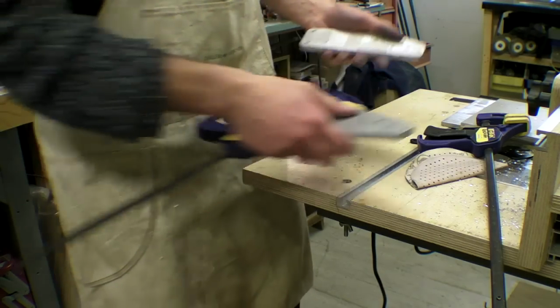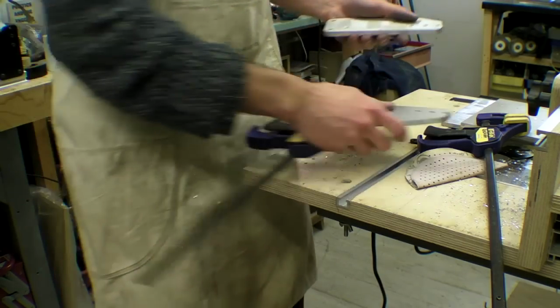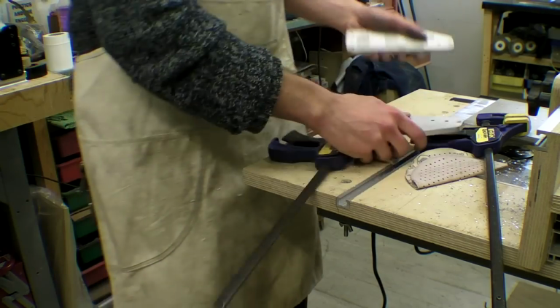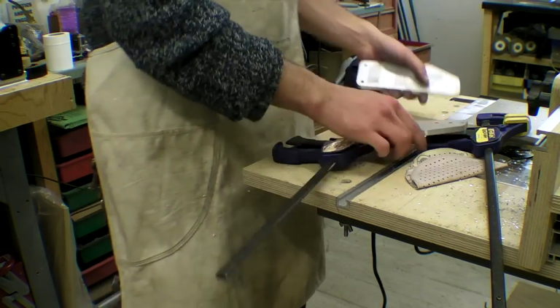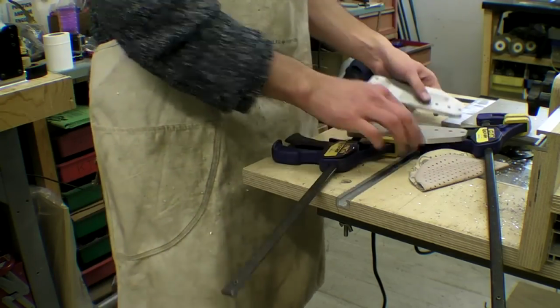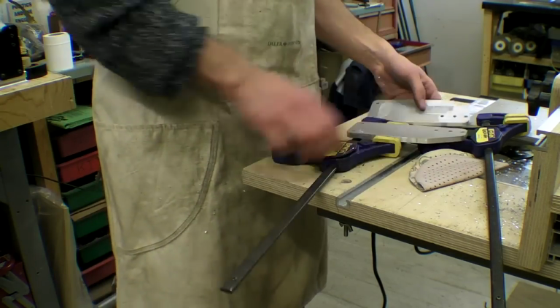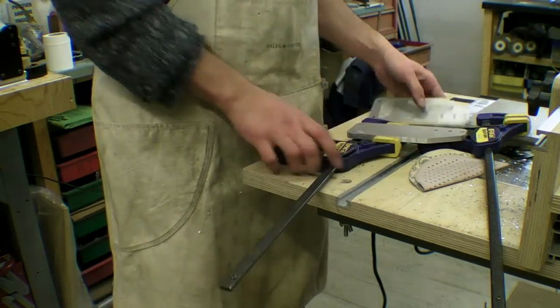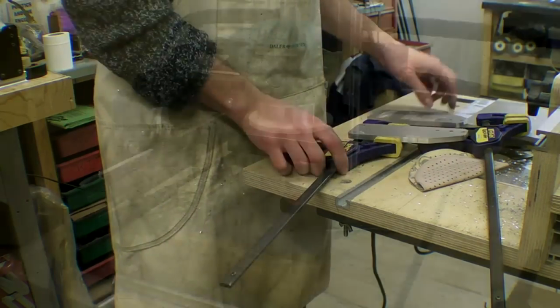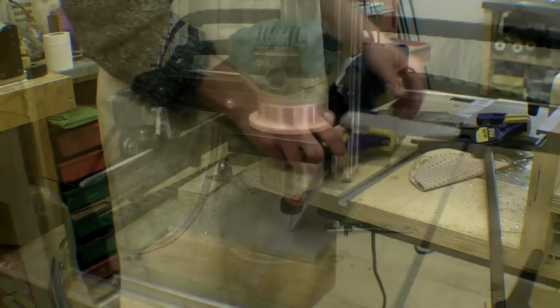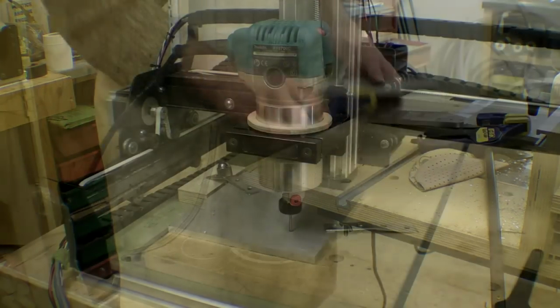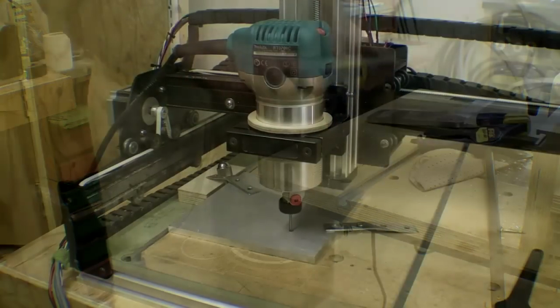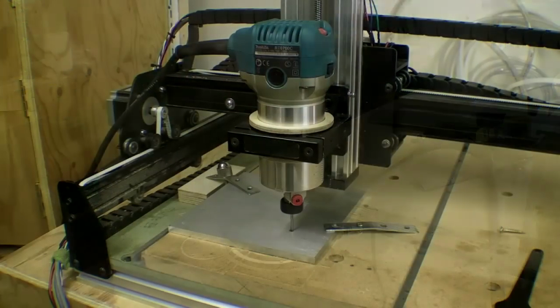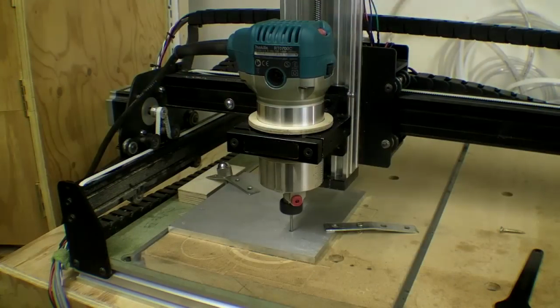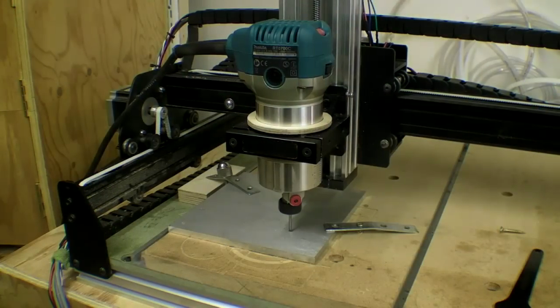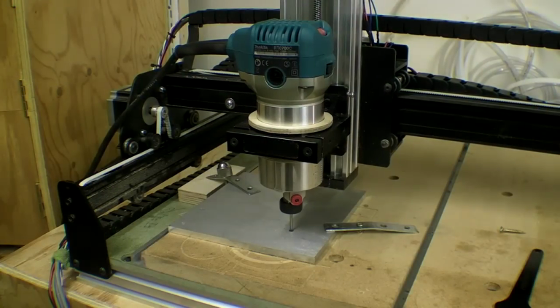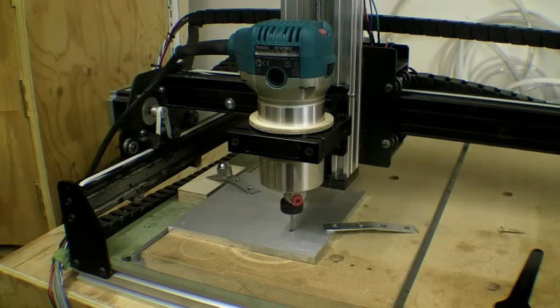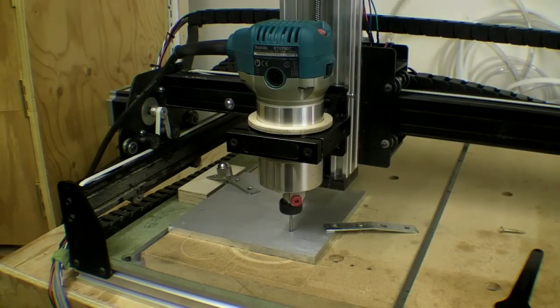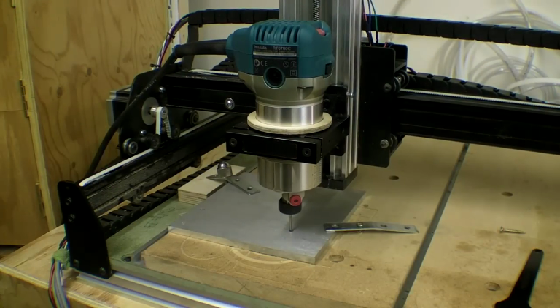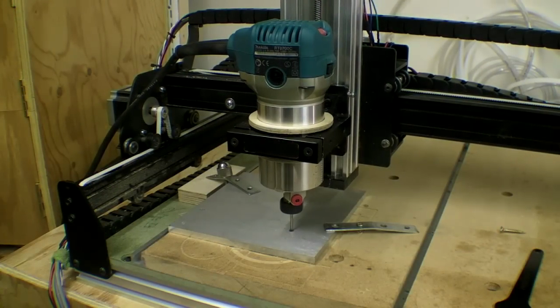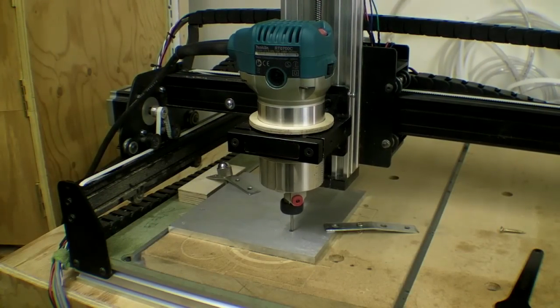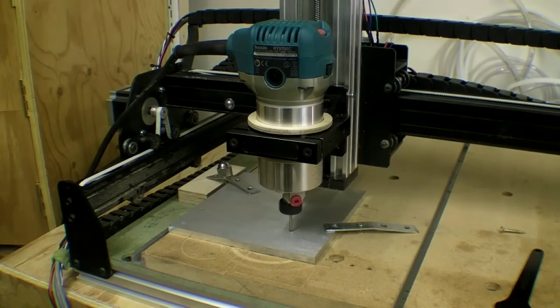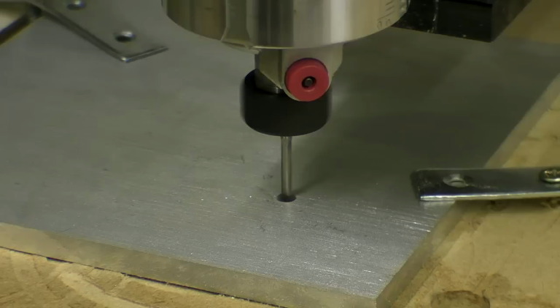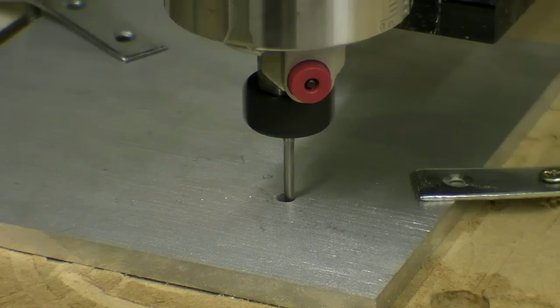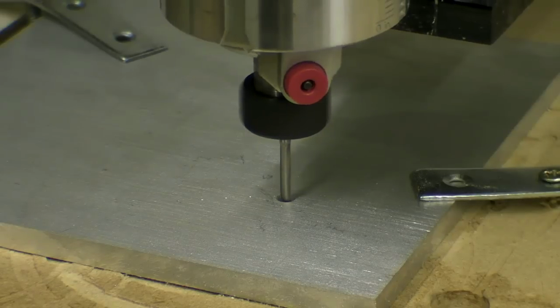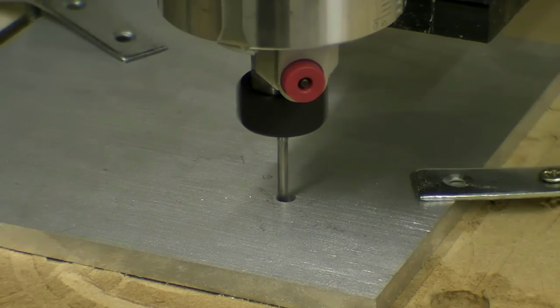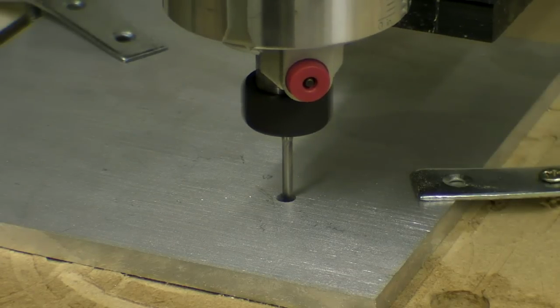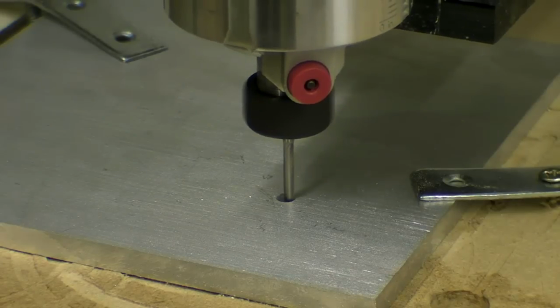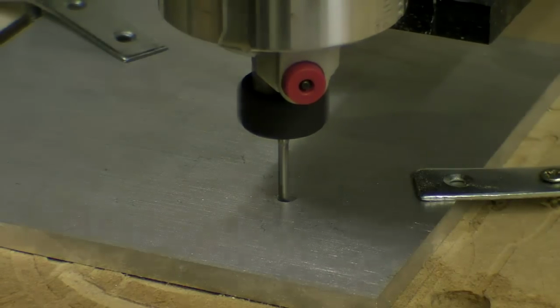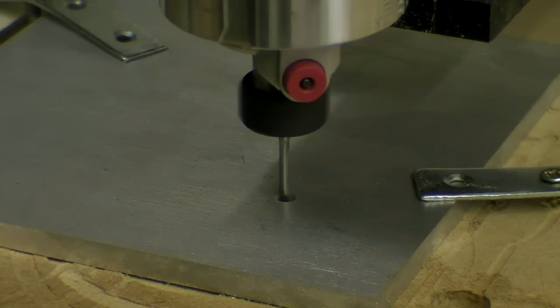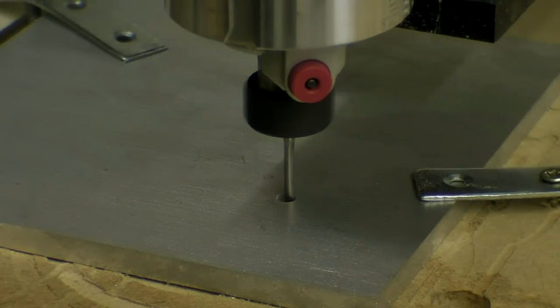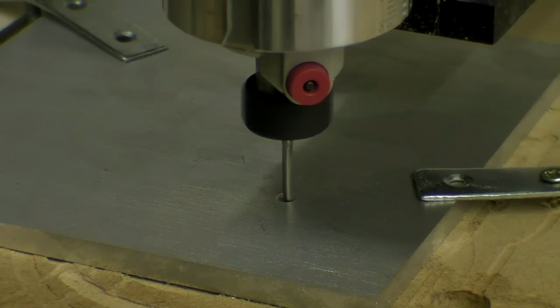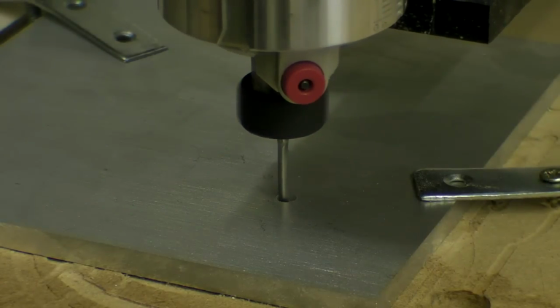If you'd like to skip the cutting job time-lapse, please press the annotated button on screen now.